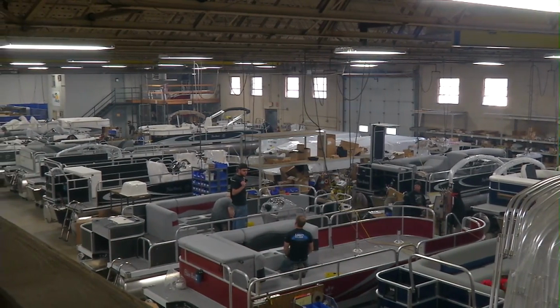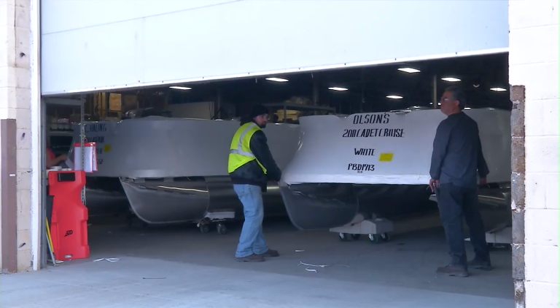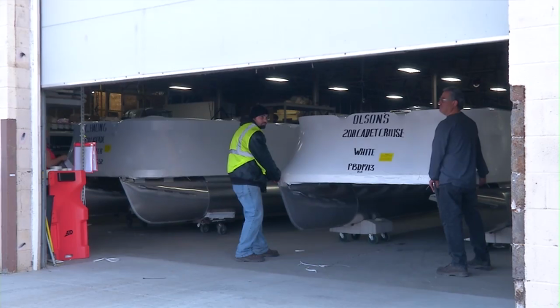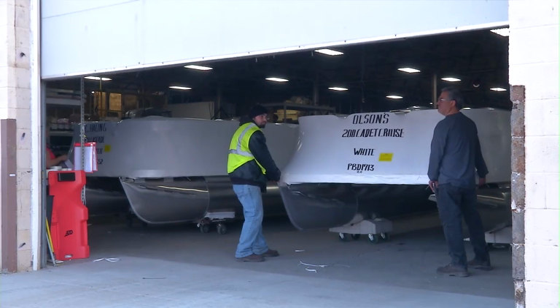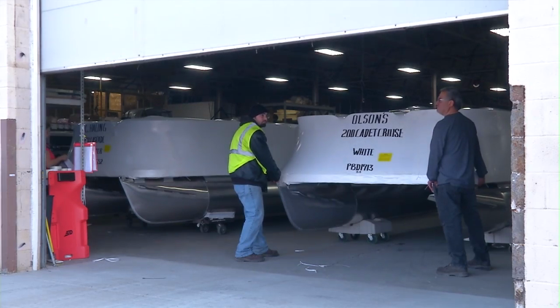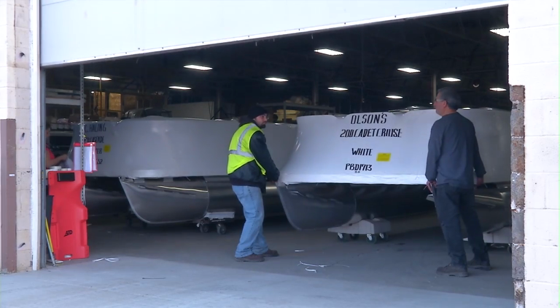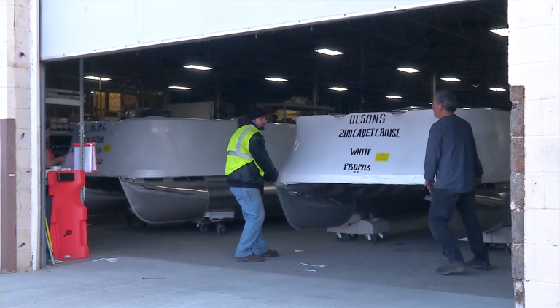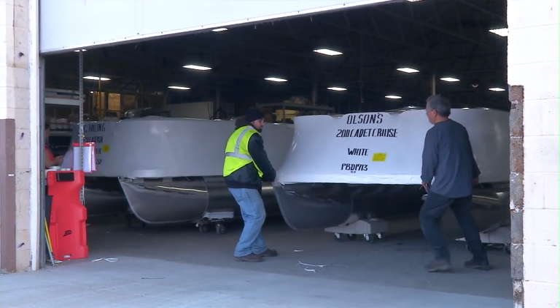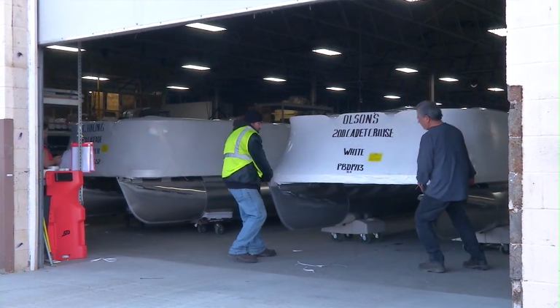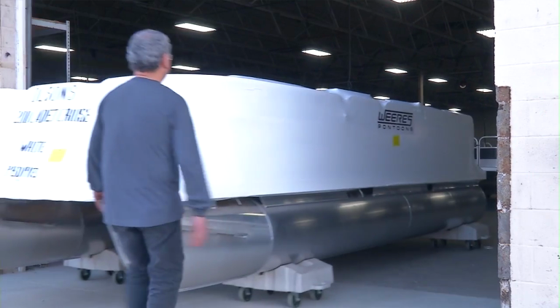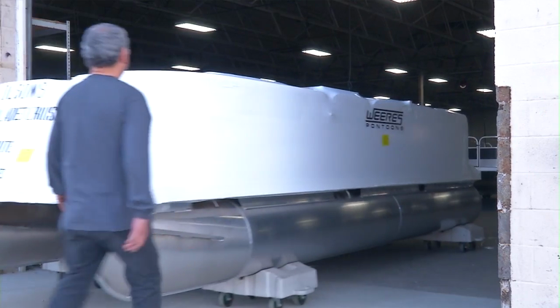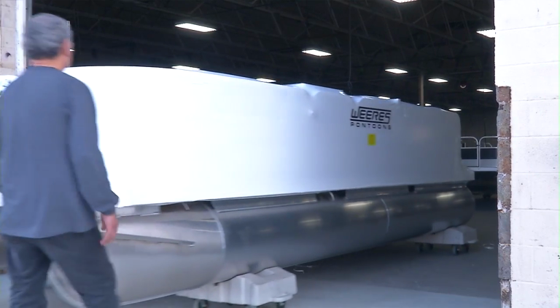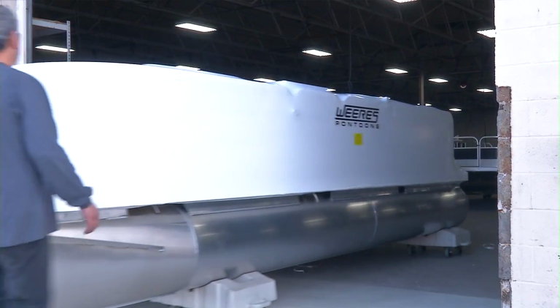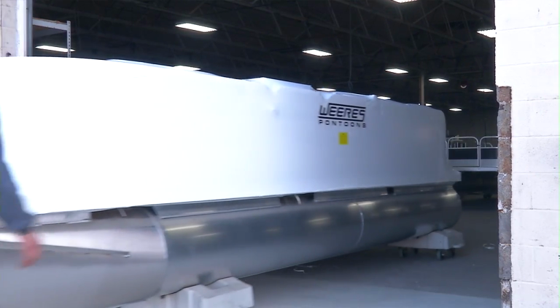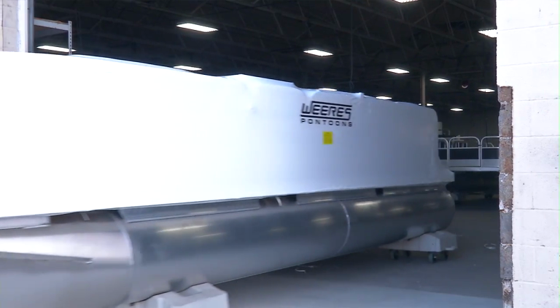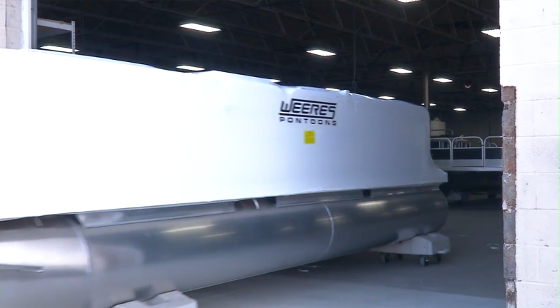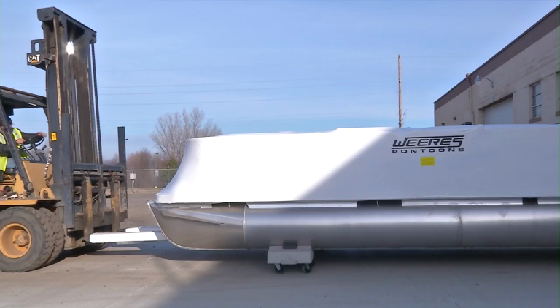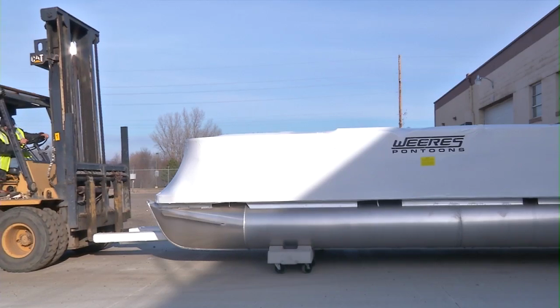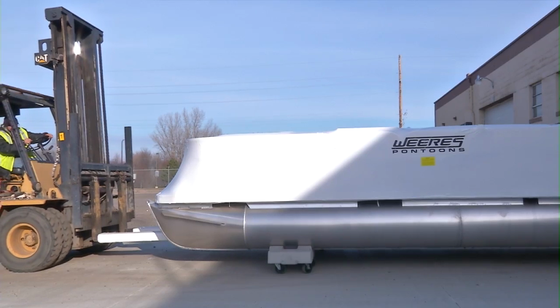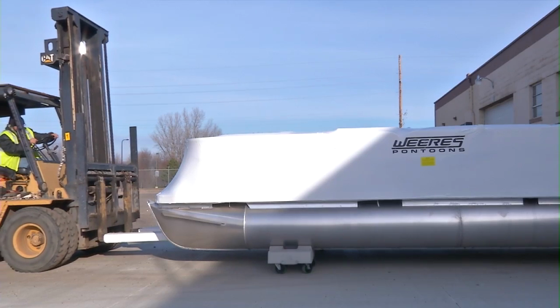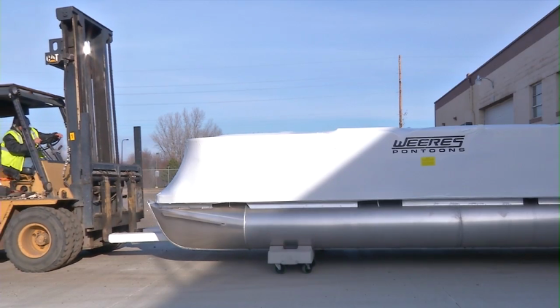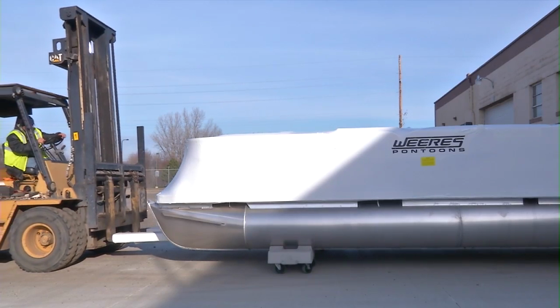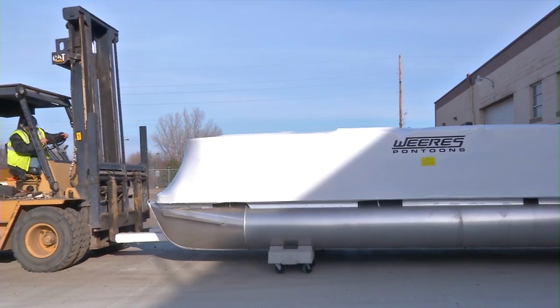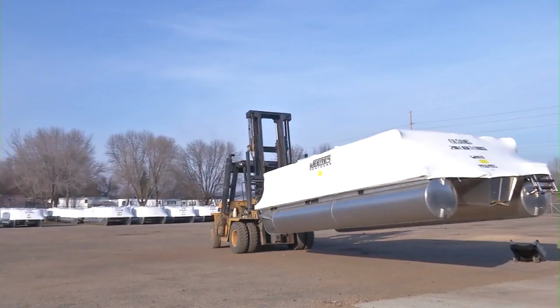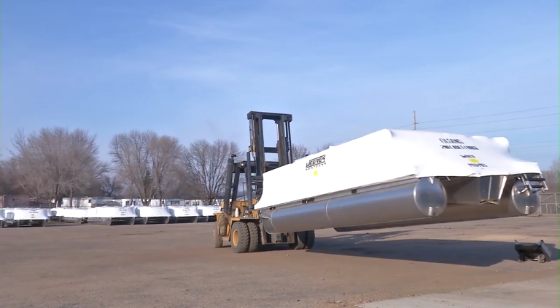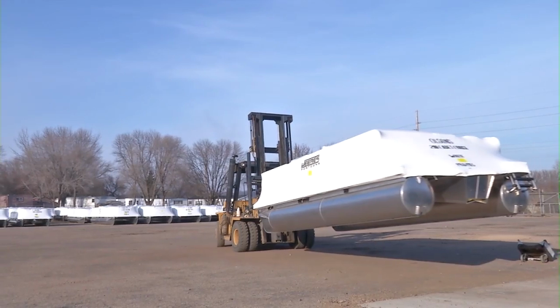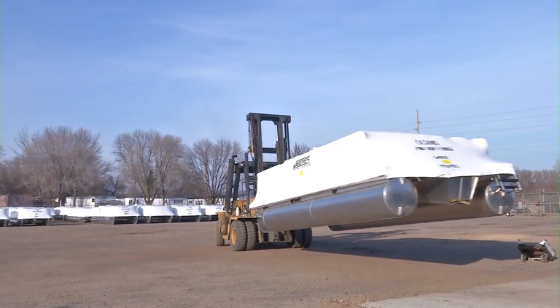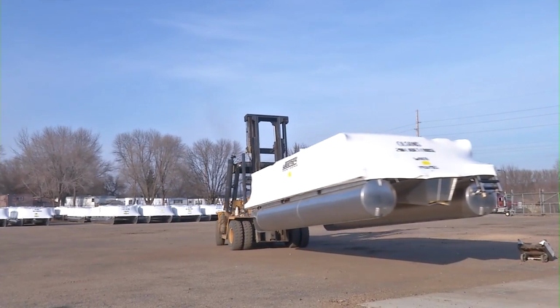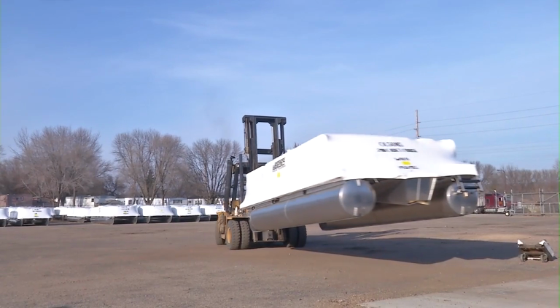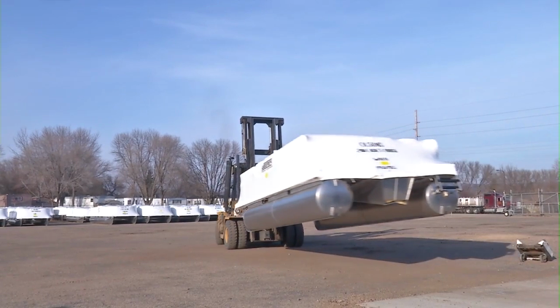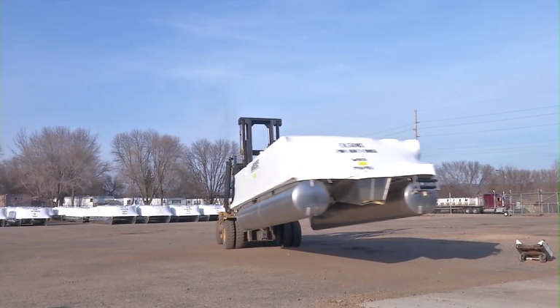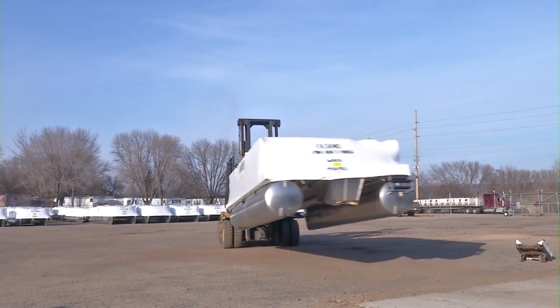Now your boat is ready for delivery to our nationwide dealer network, and eventually, to a lake or river near you.